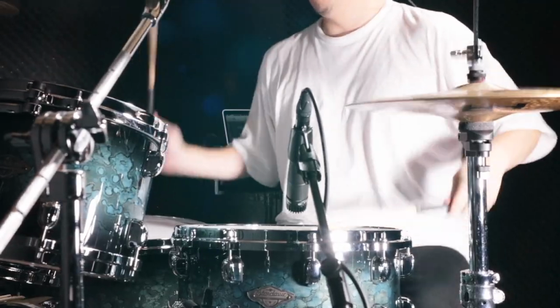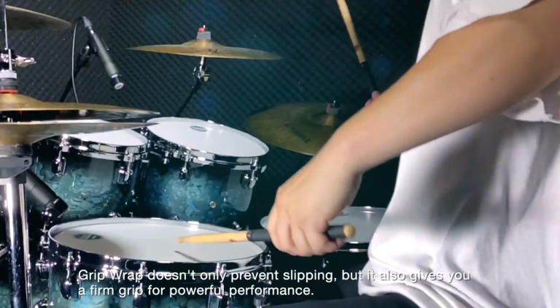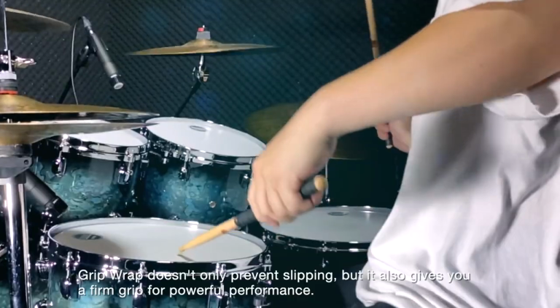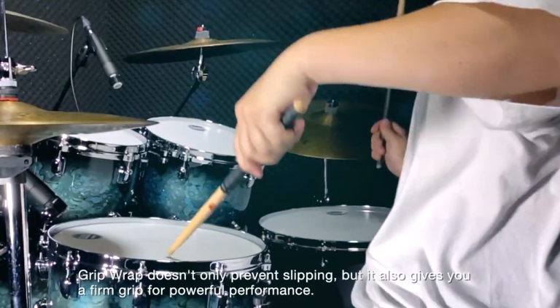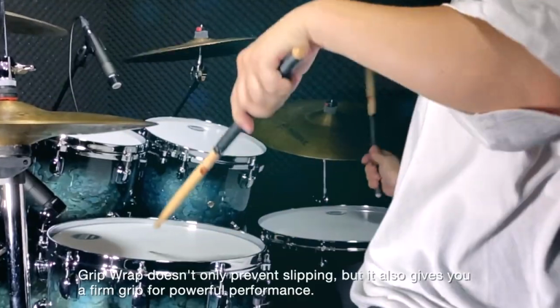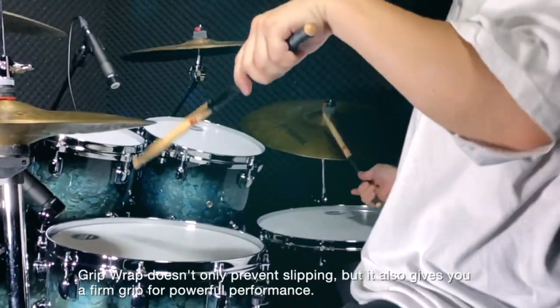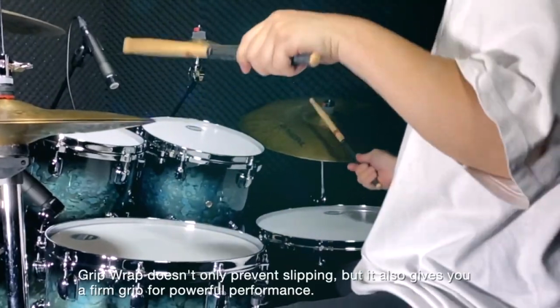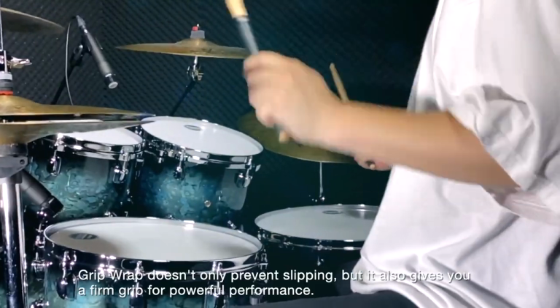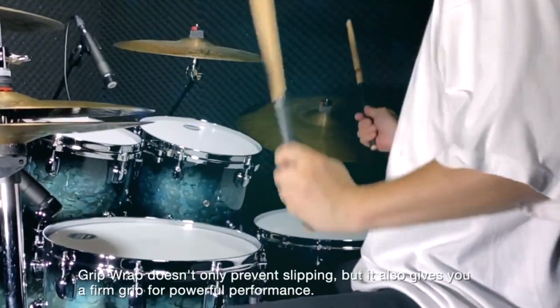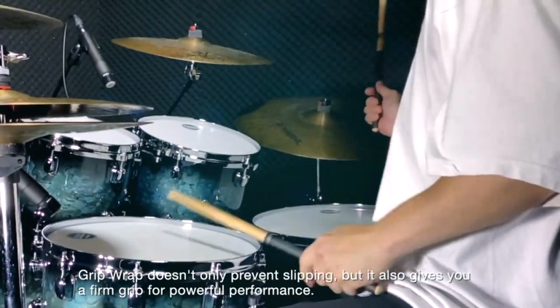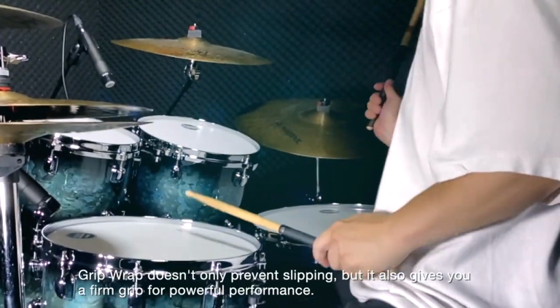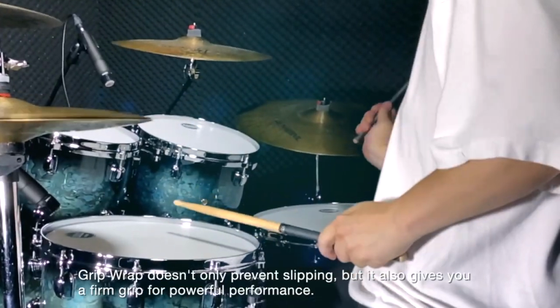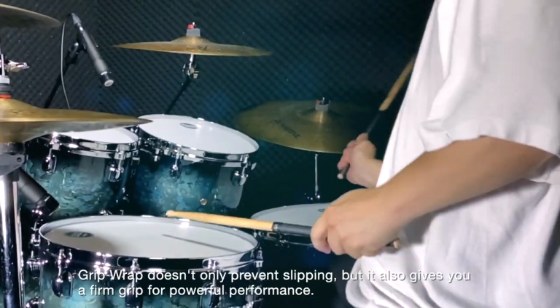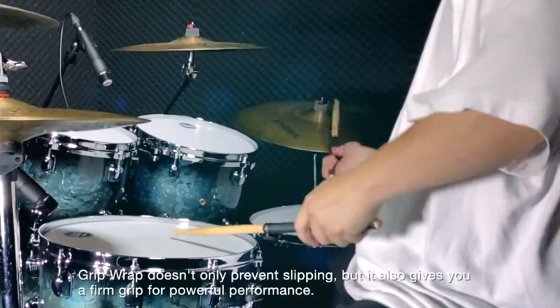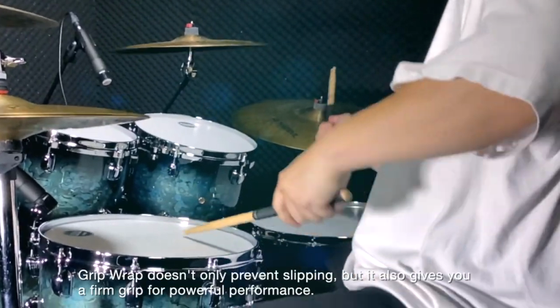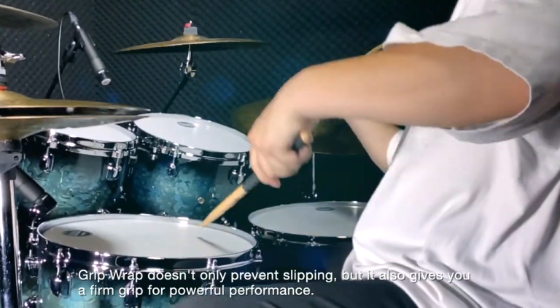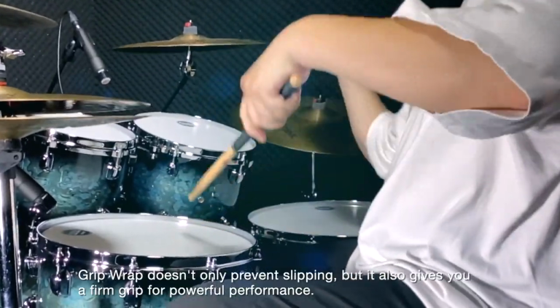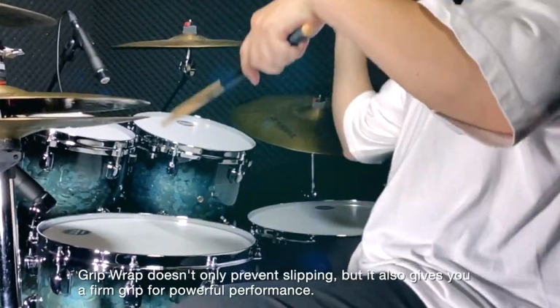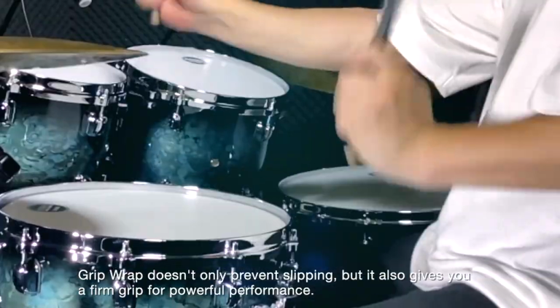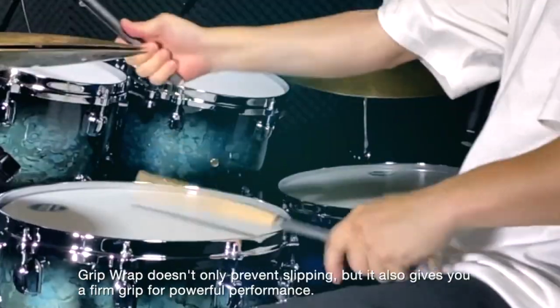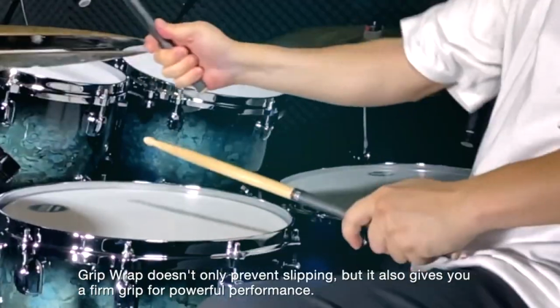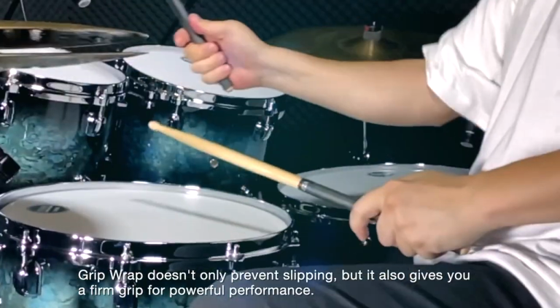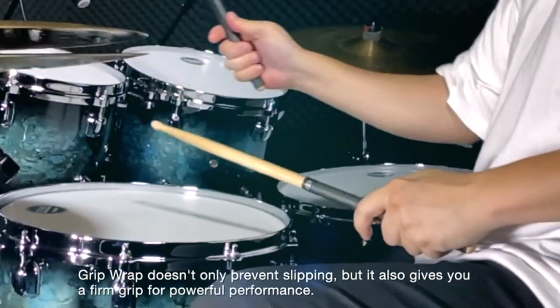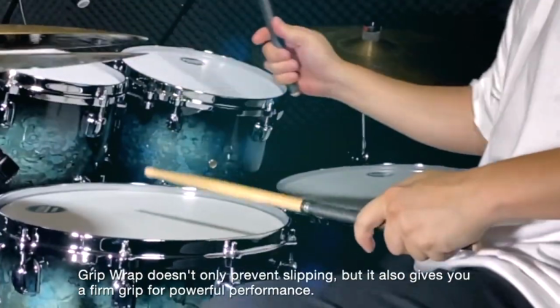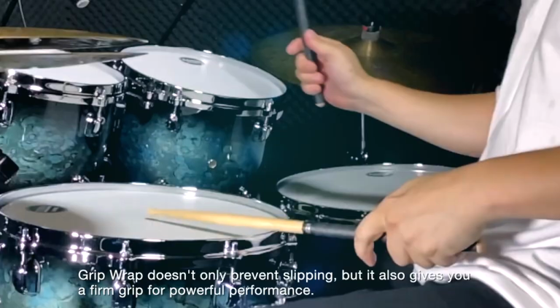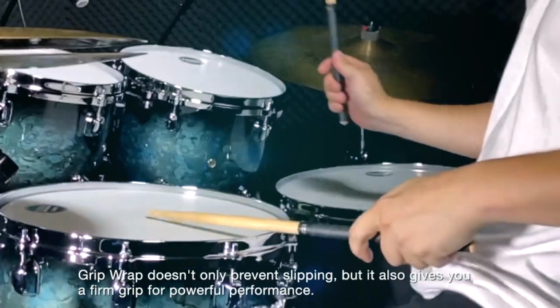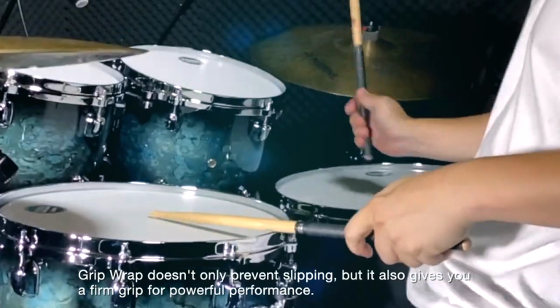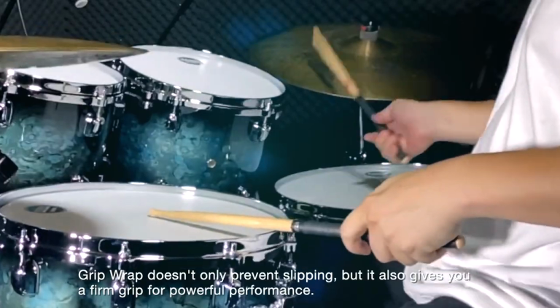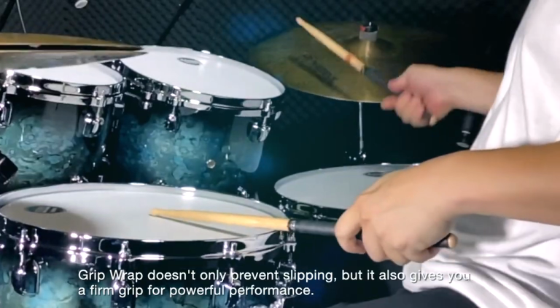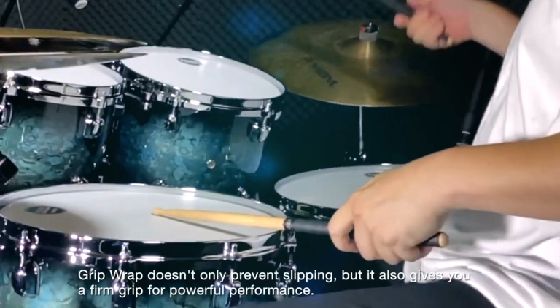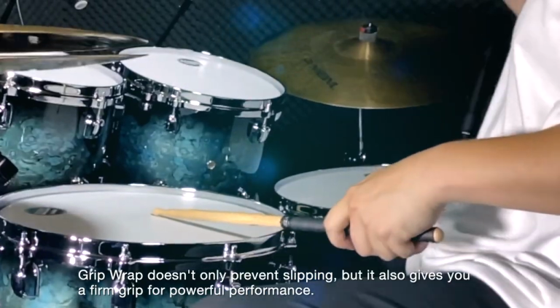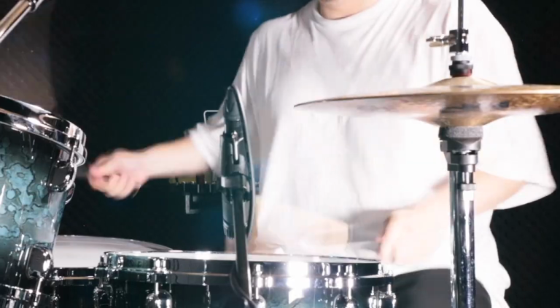Grip Wrap doesn't only prevent slipping, but it also gives you a firm grip for powerful performance.